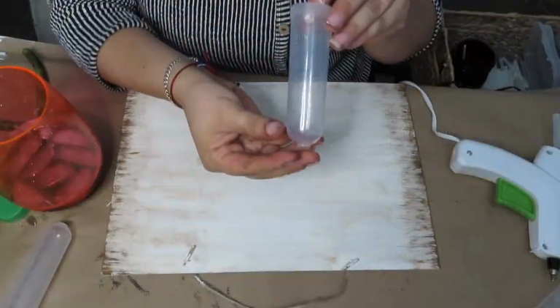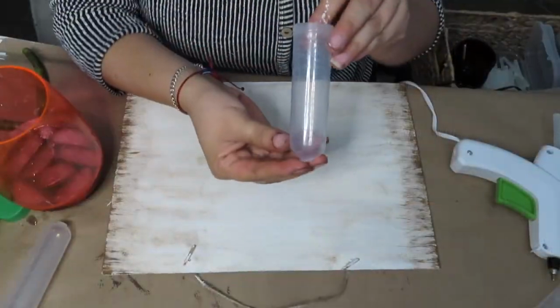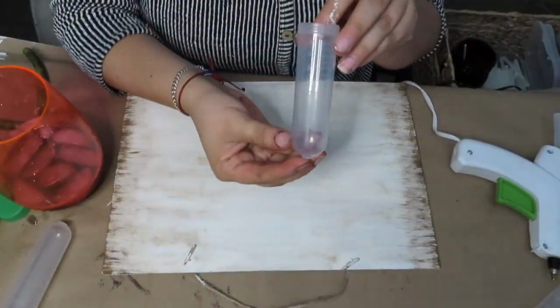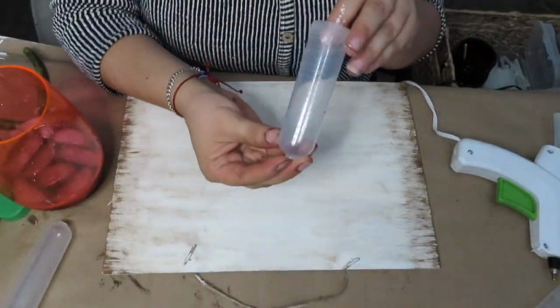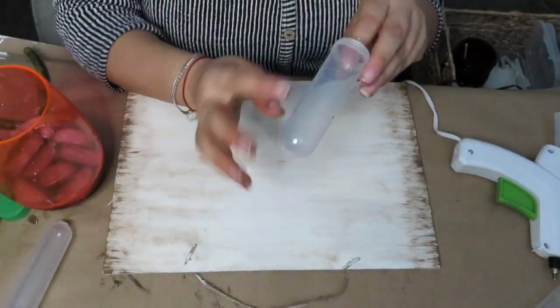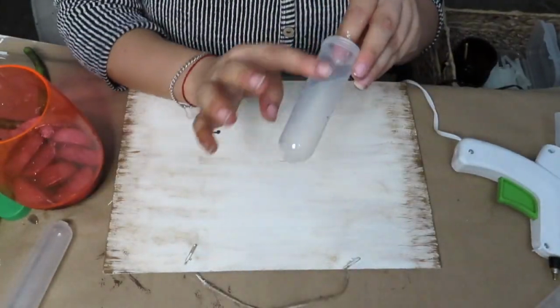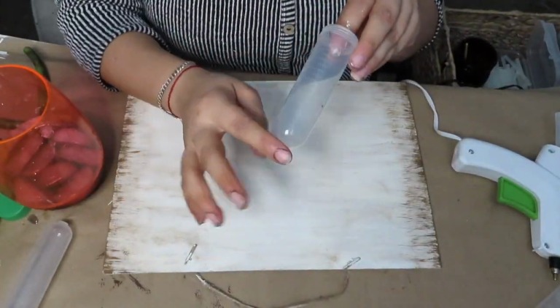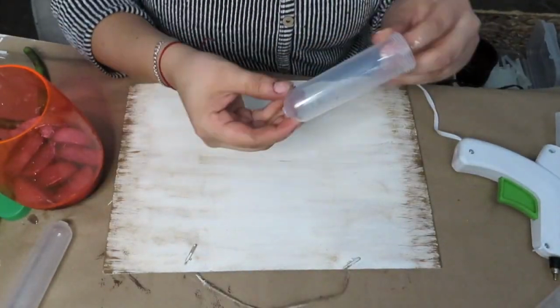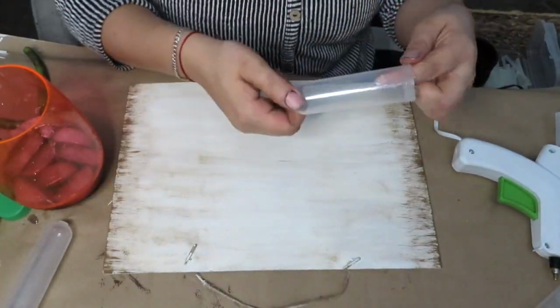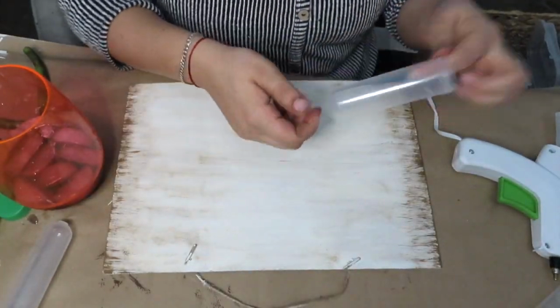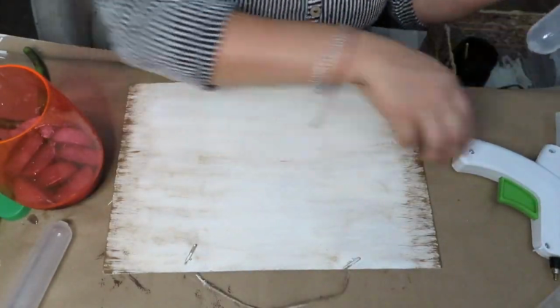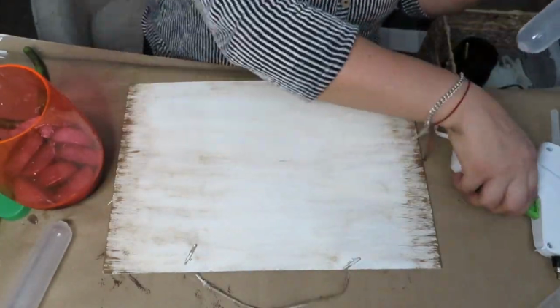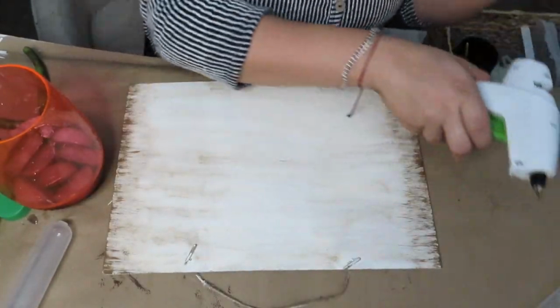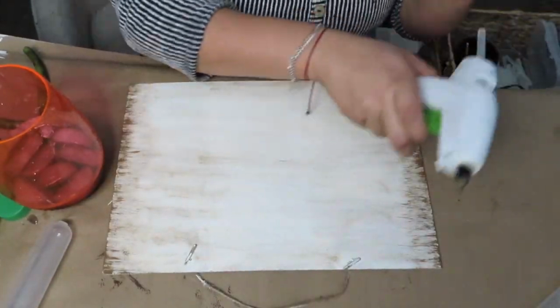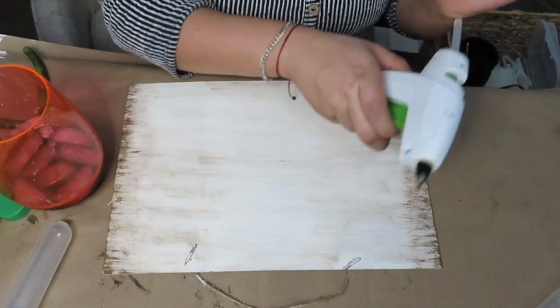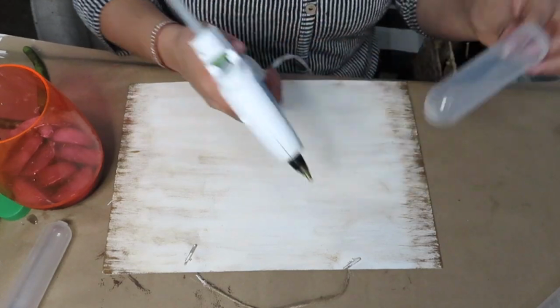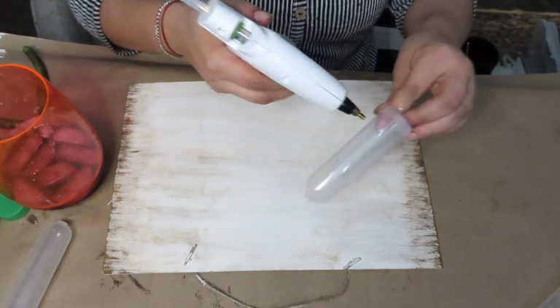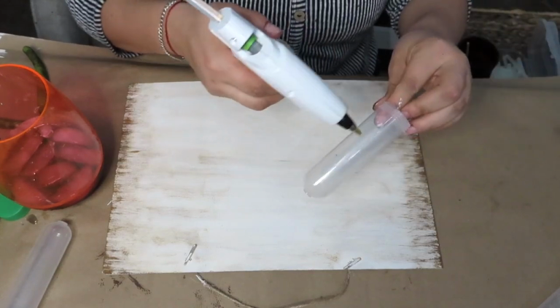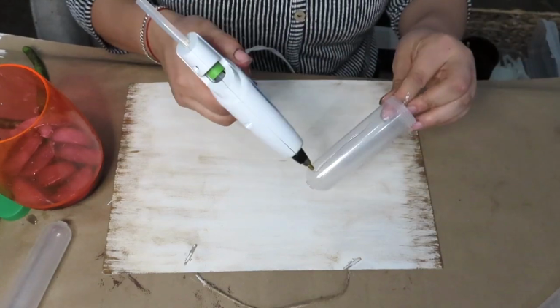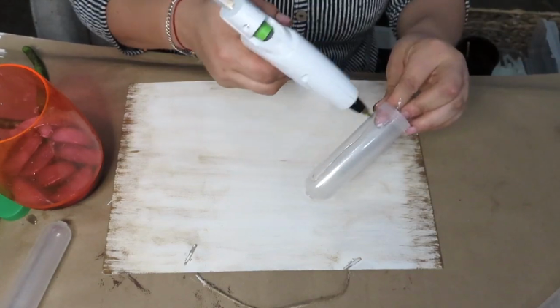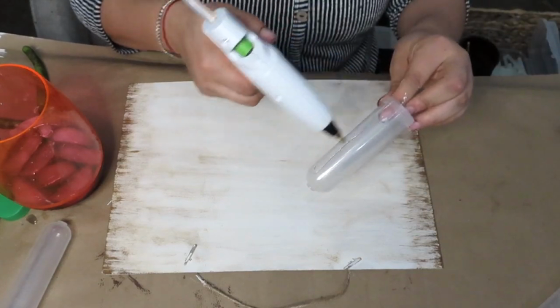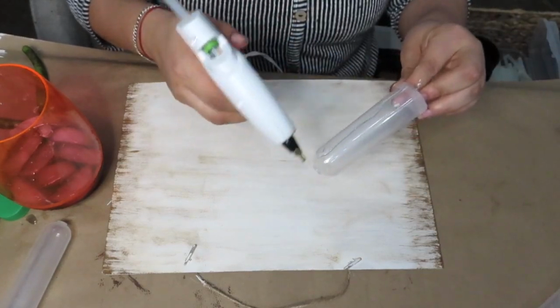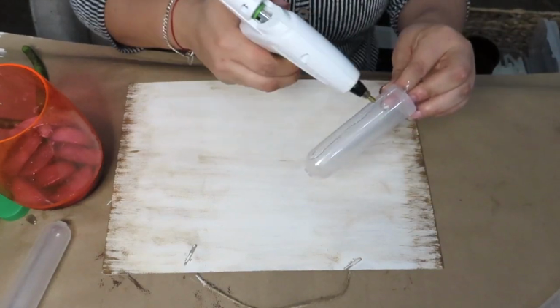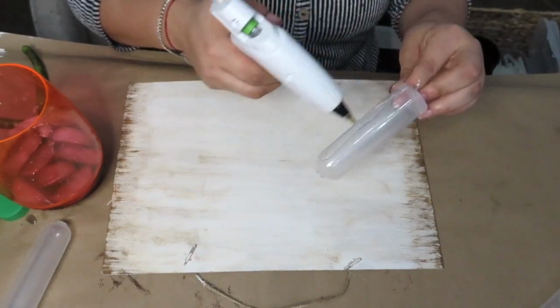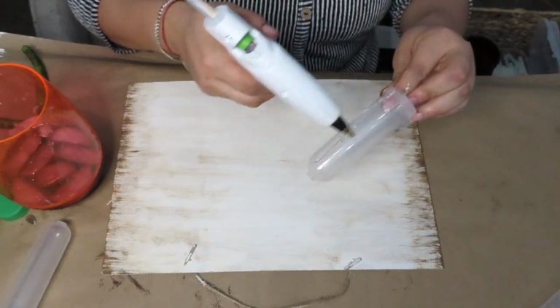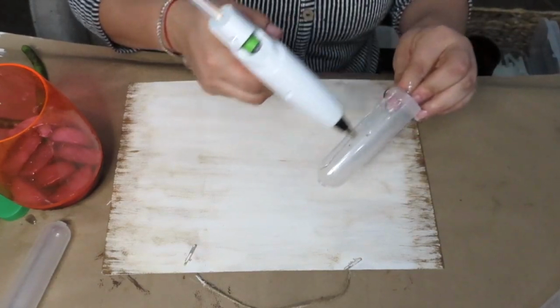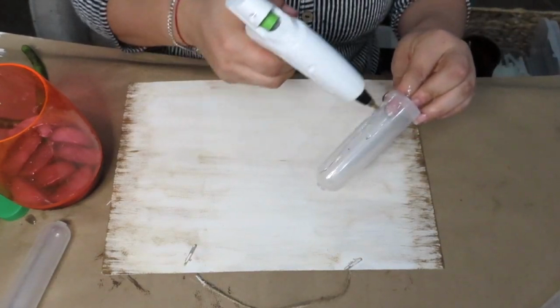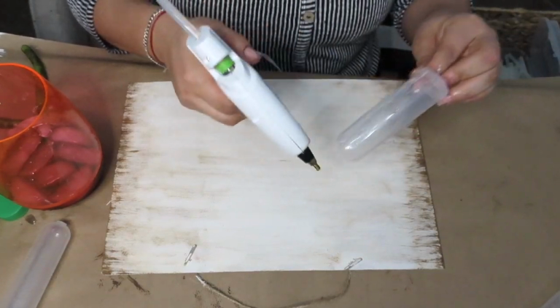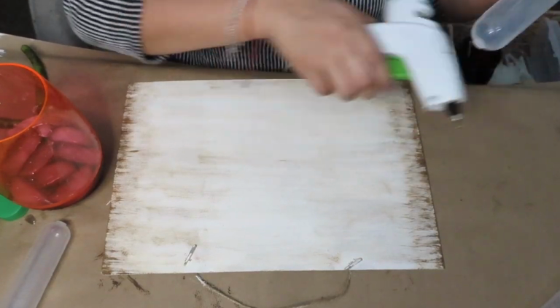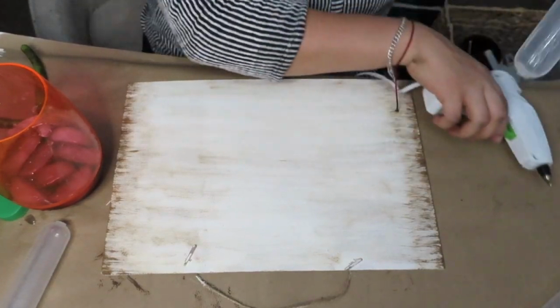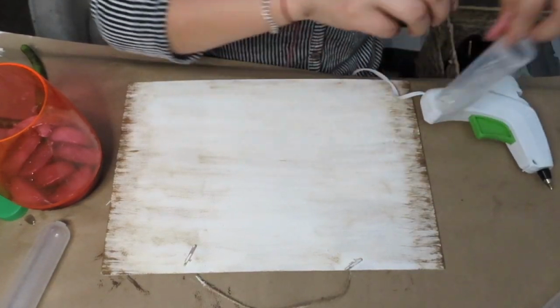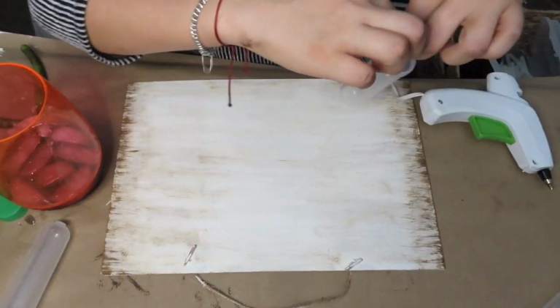Next up, I'll be adding three of these test tubes that I got from the Dollar Tree onto the sign.